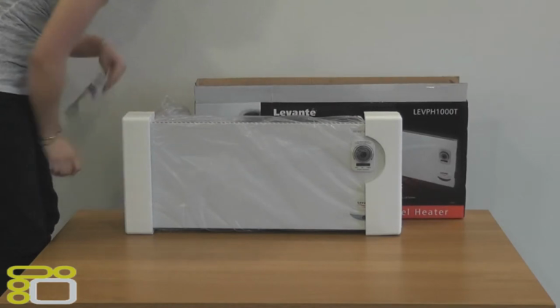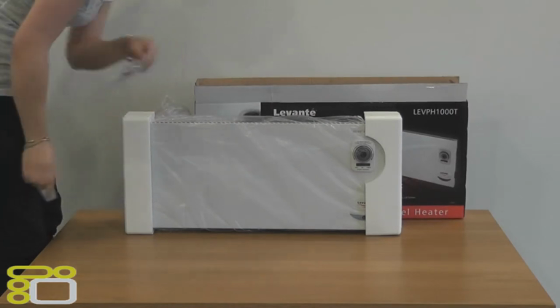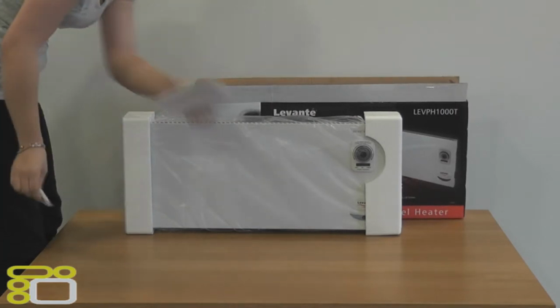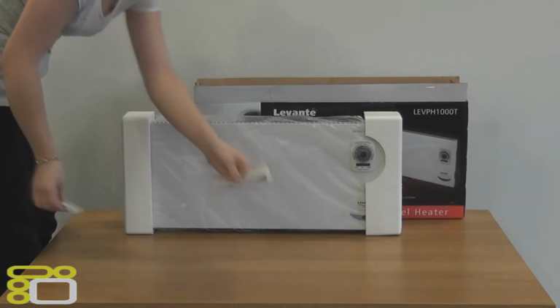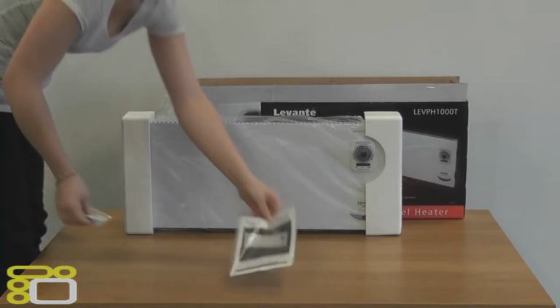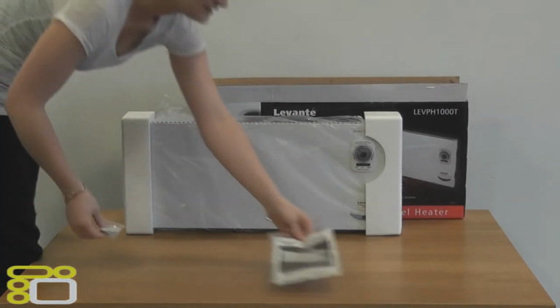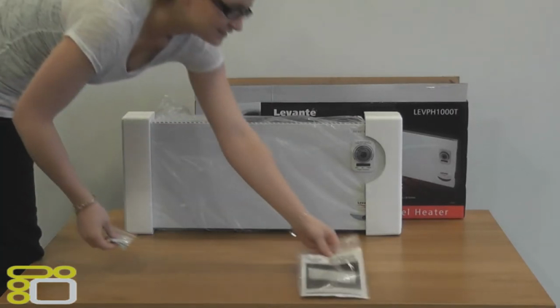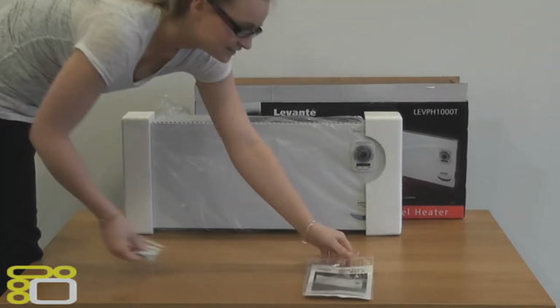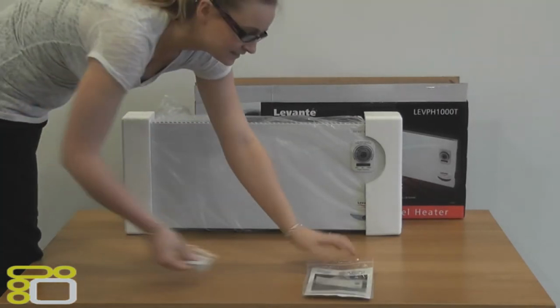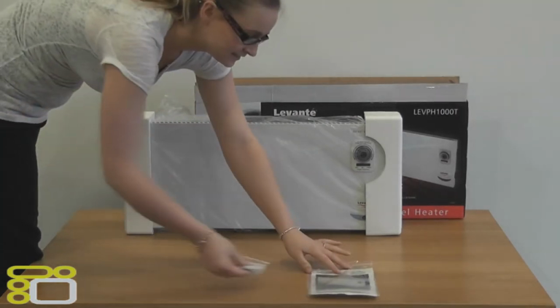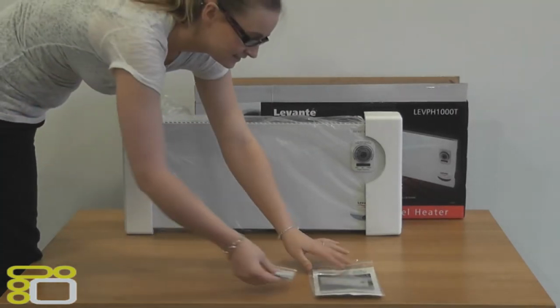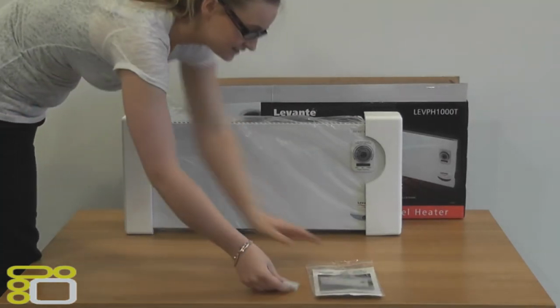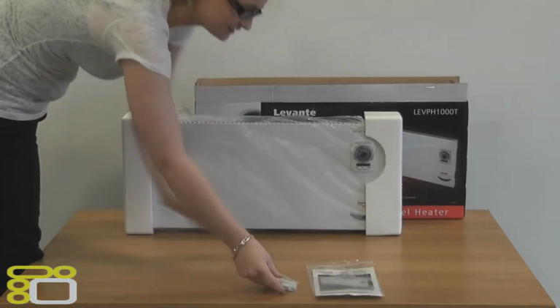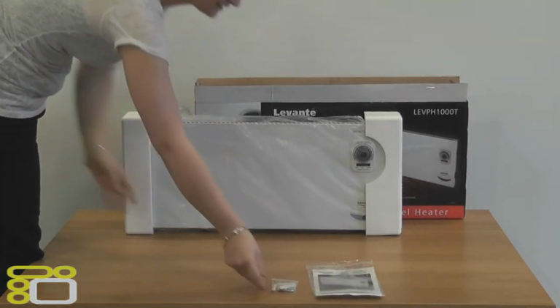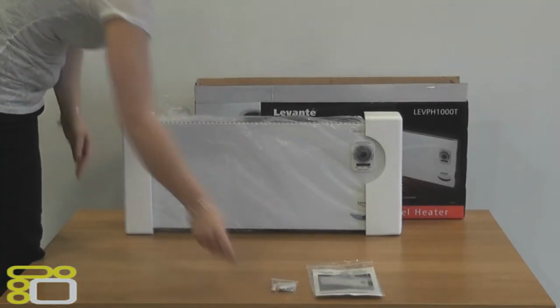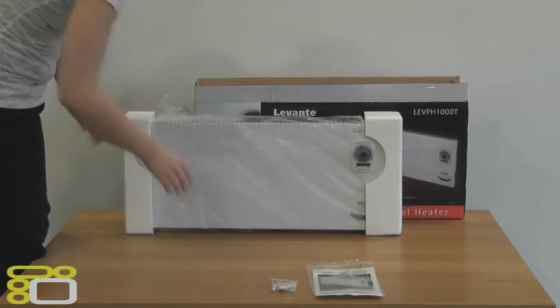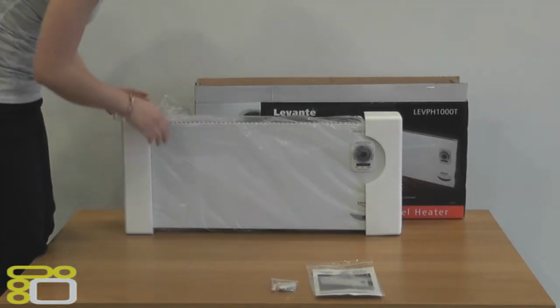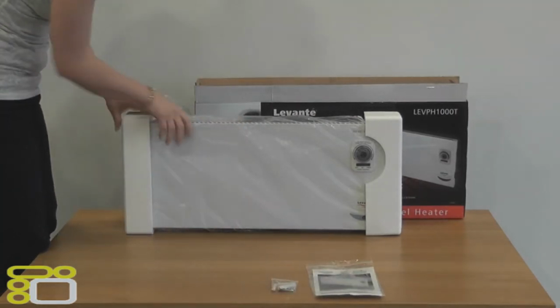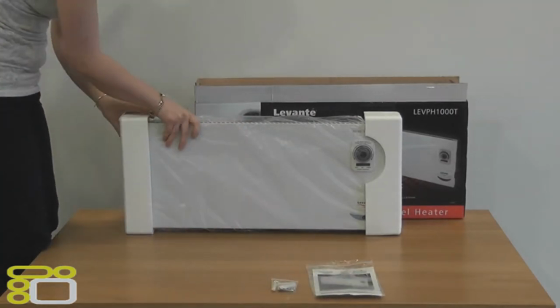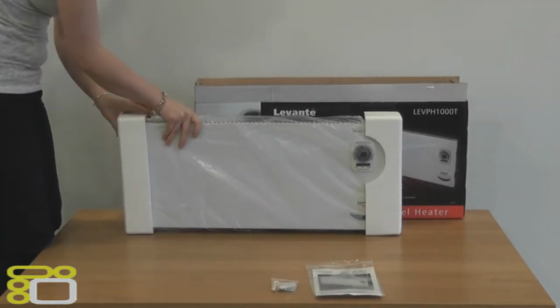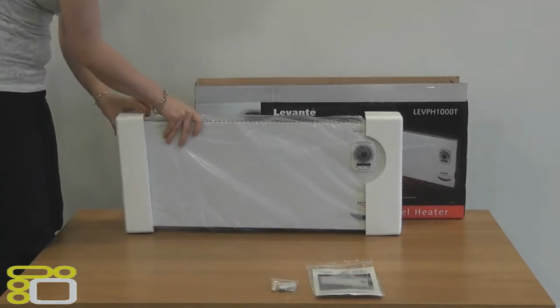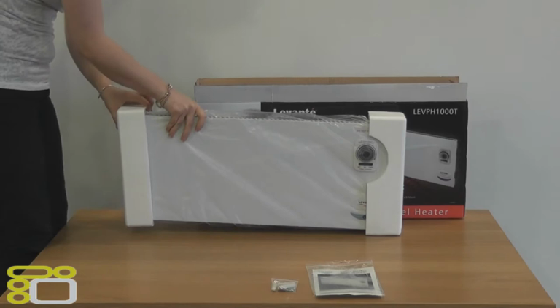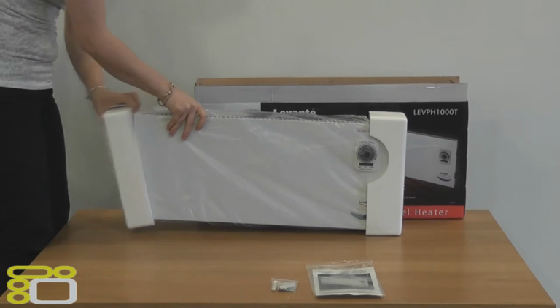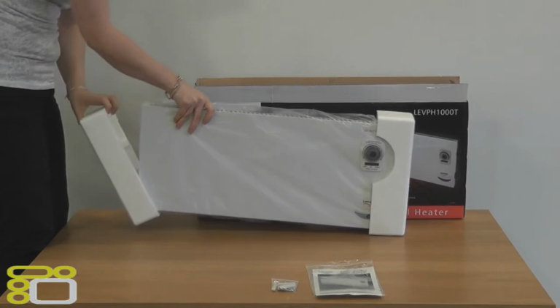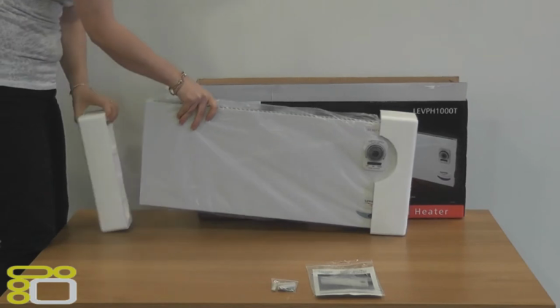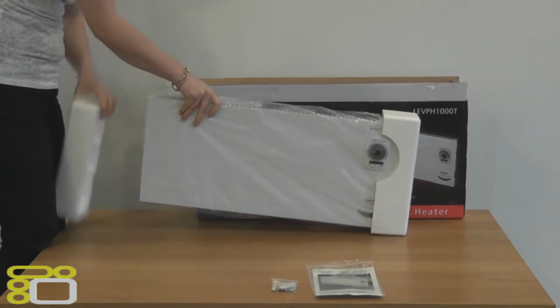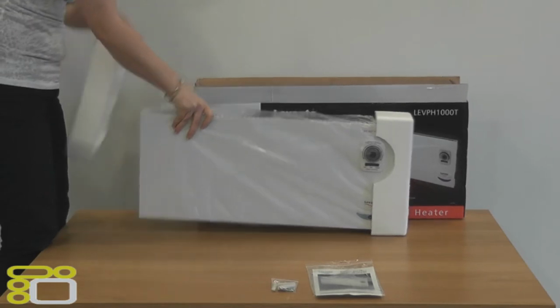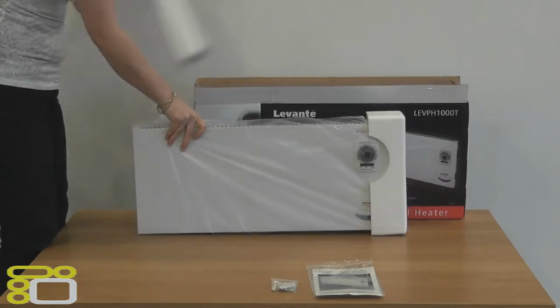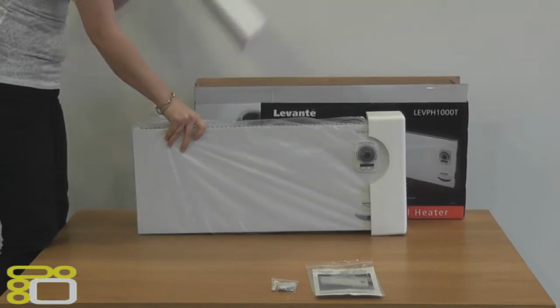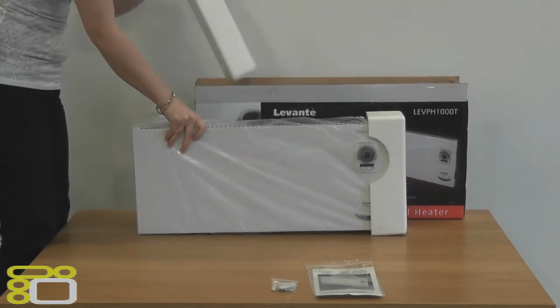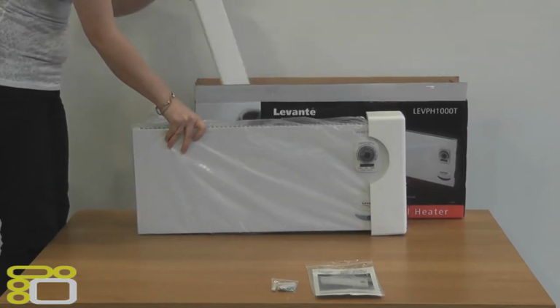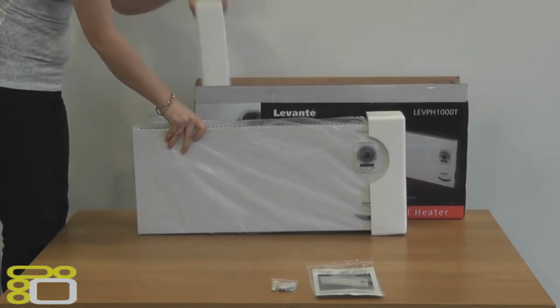In the box we have the heater, fixings for mounting on the wall, and the instructions booklet.